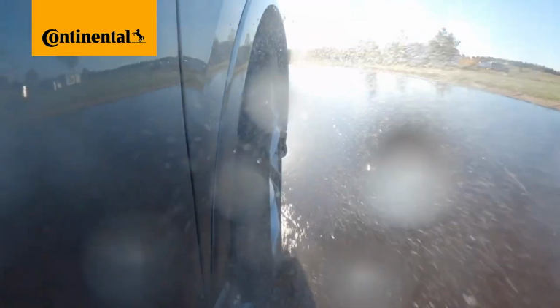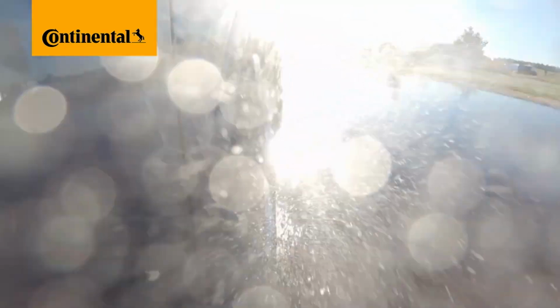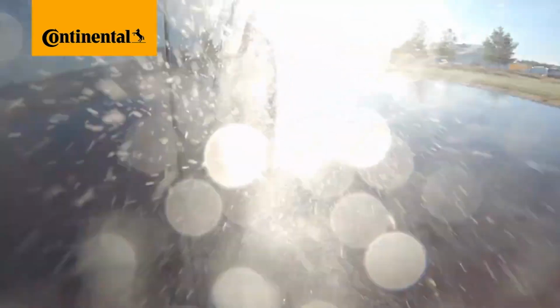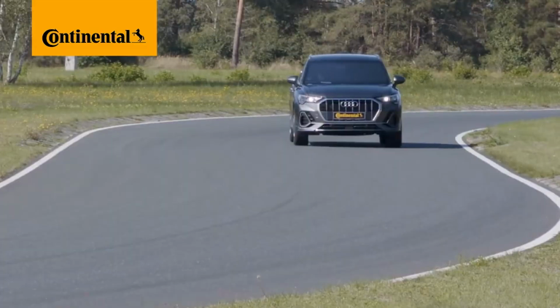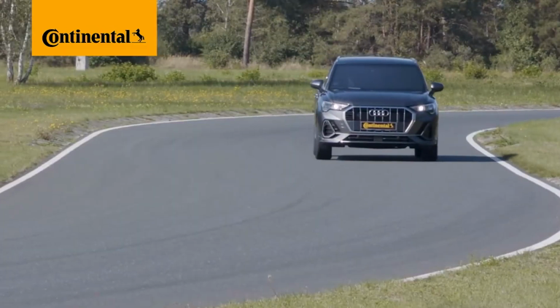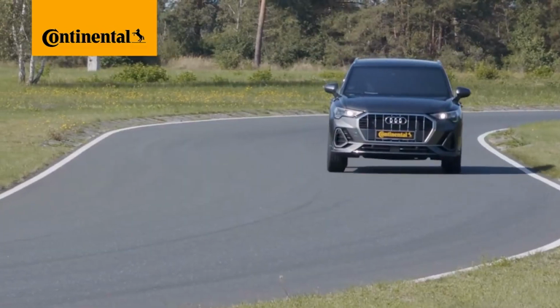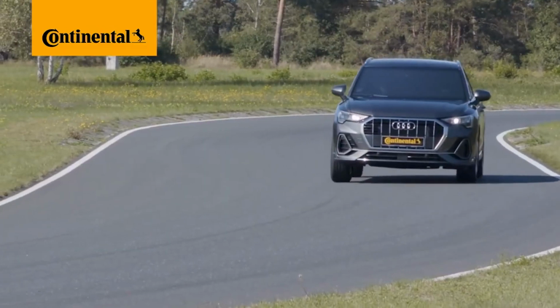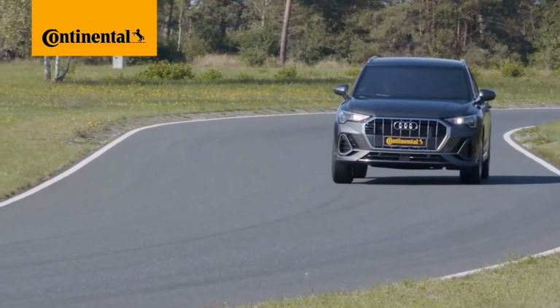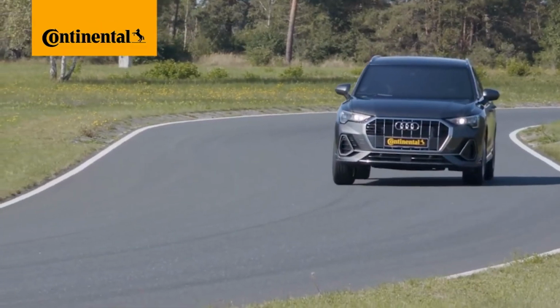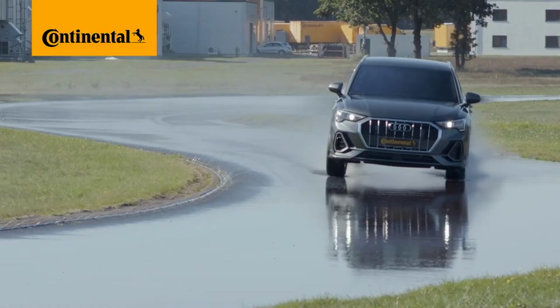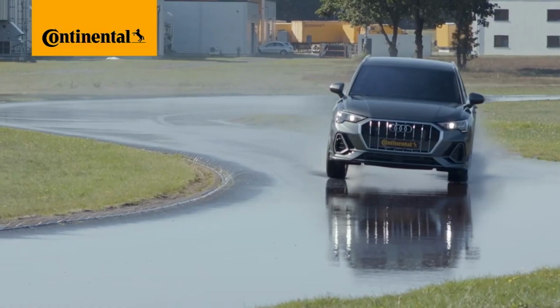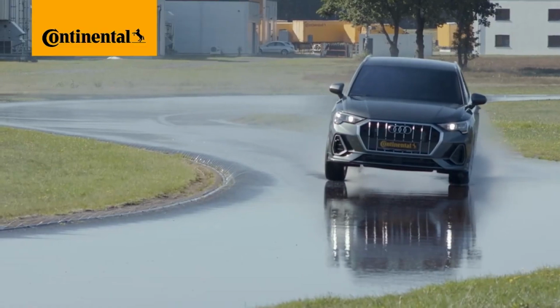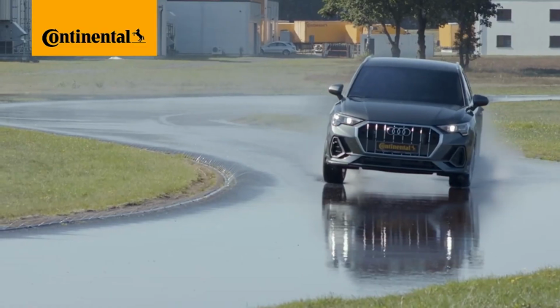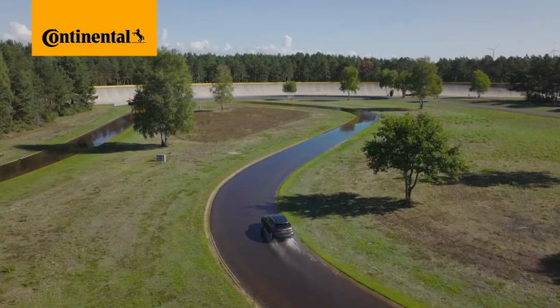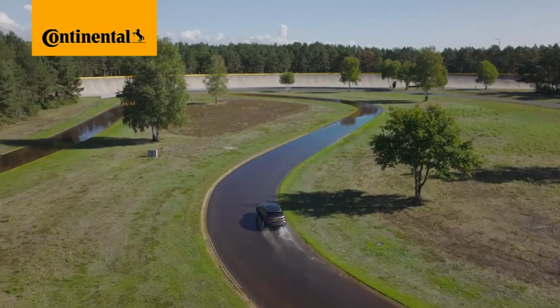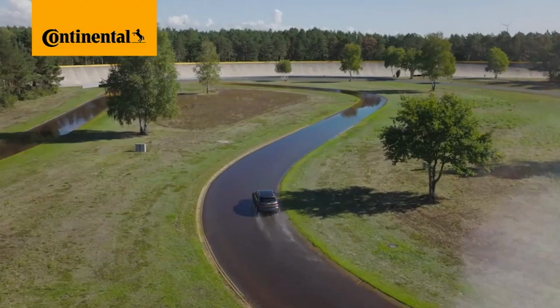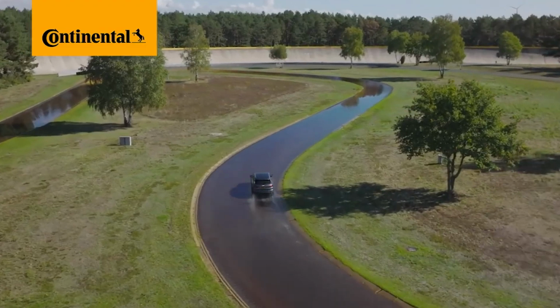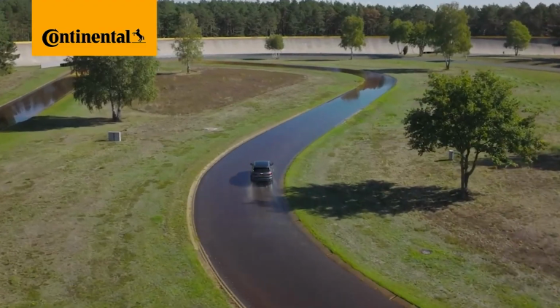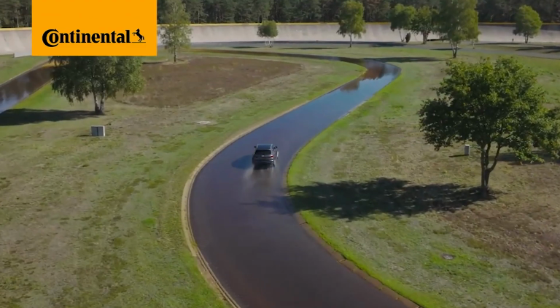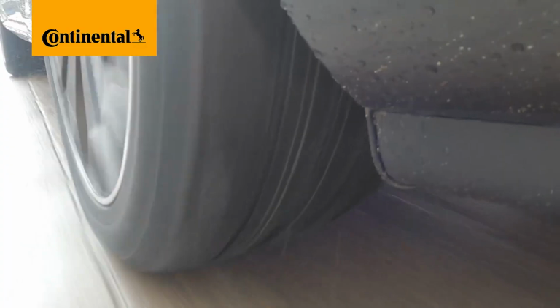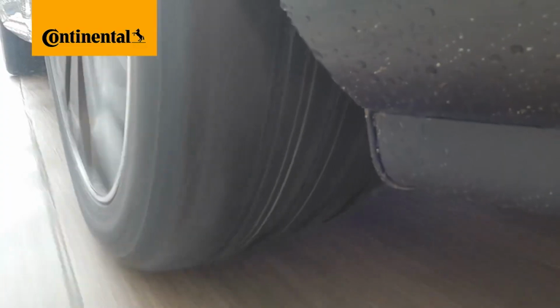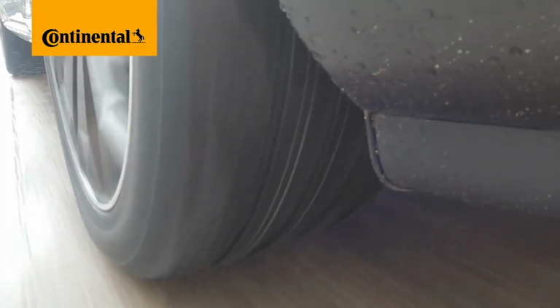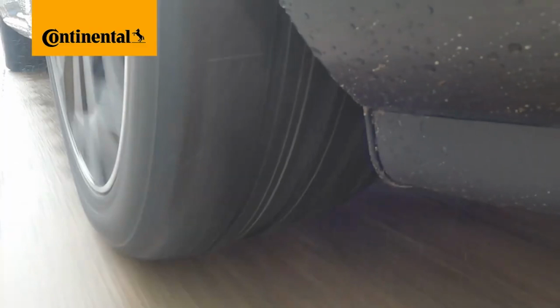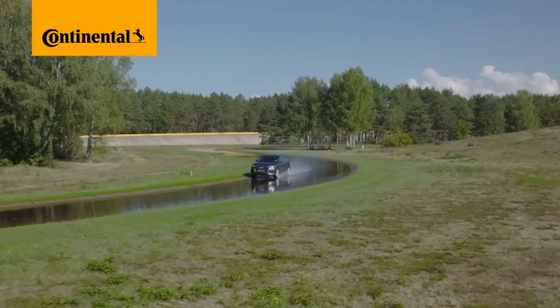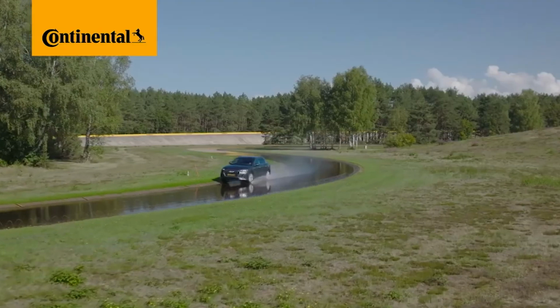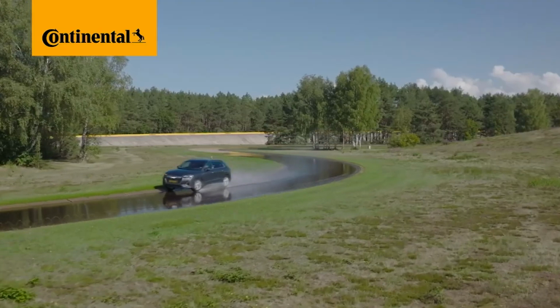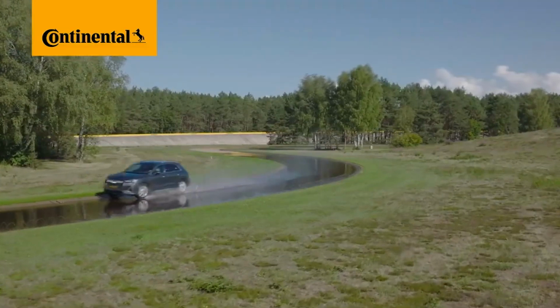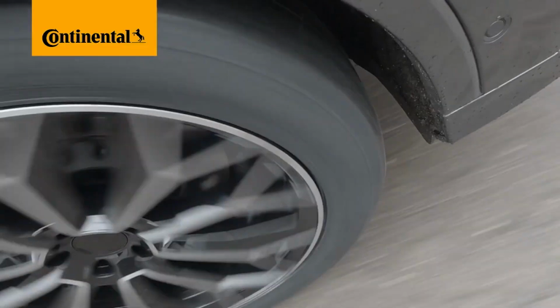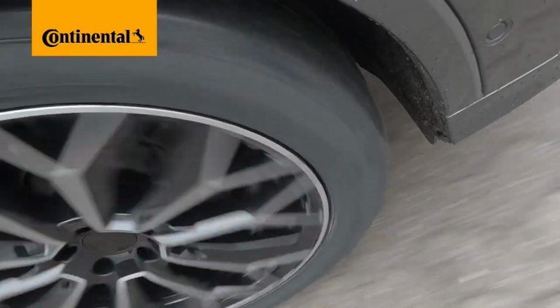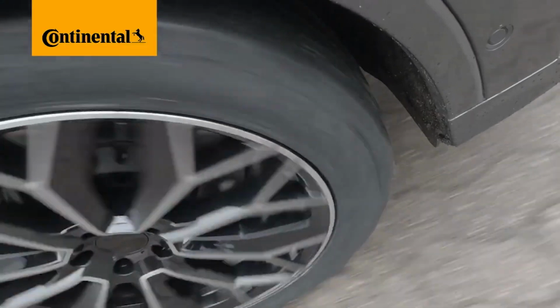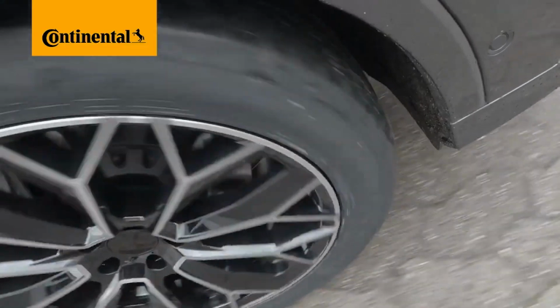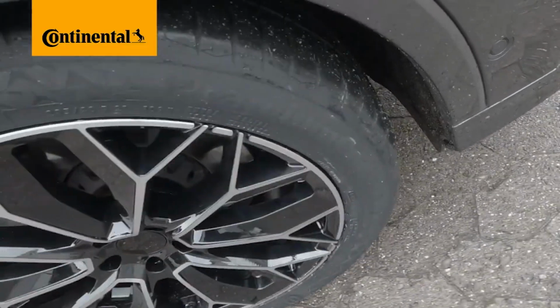Welcome to today's video. Today we're taking a look at this year's new product from Continental, the Premium Contact 7.